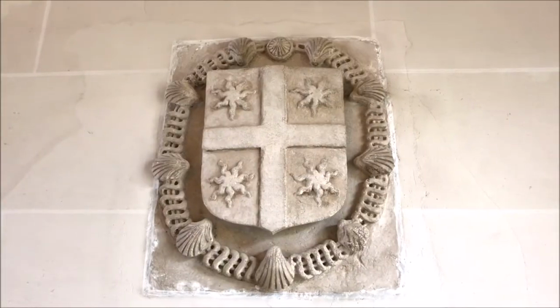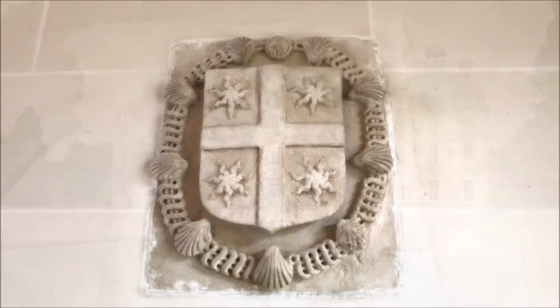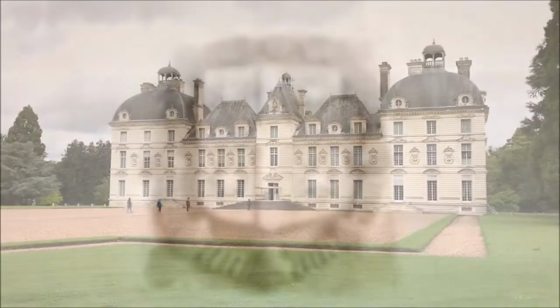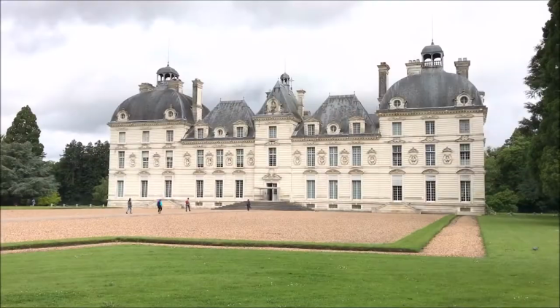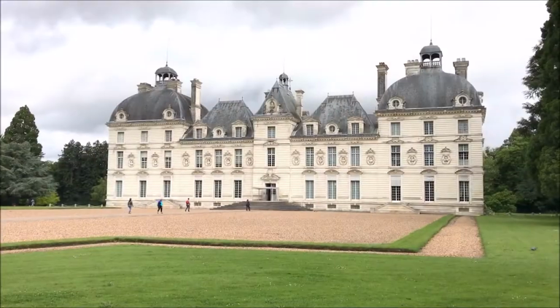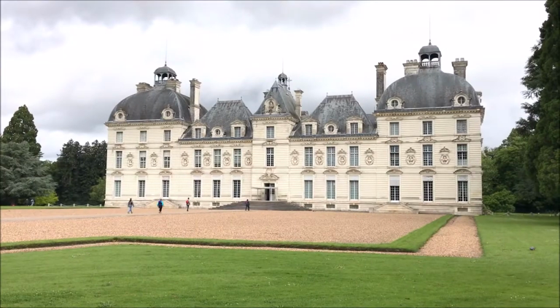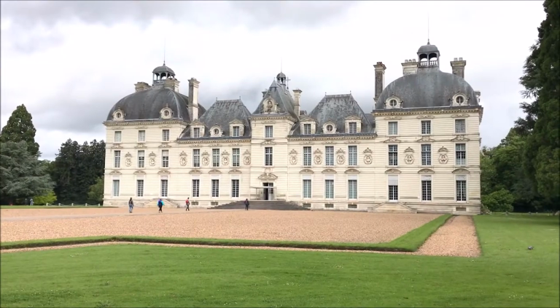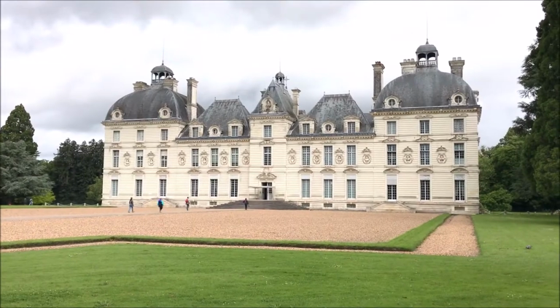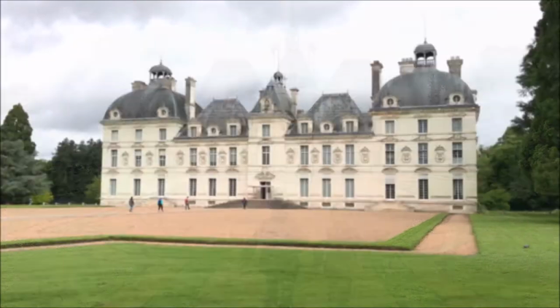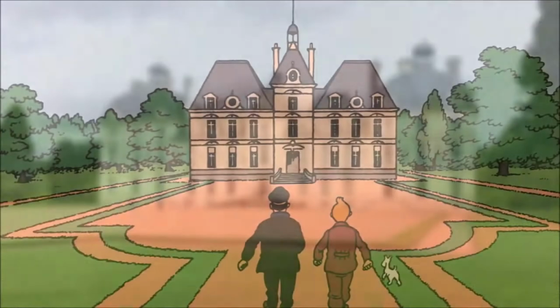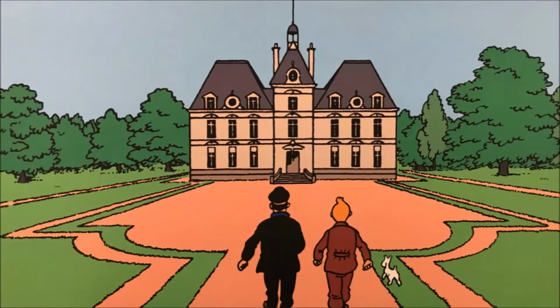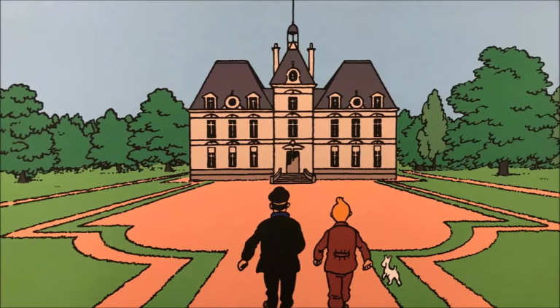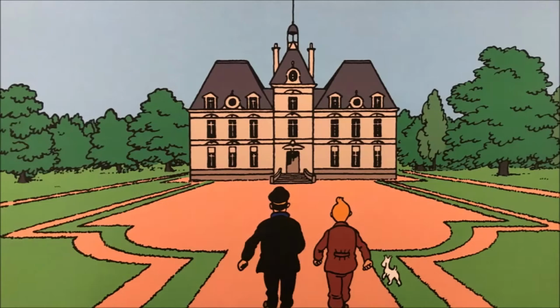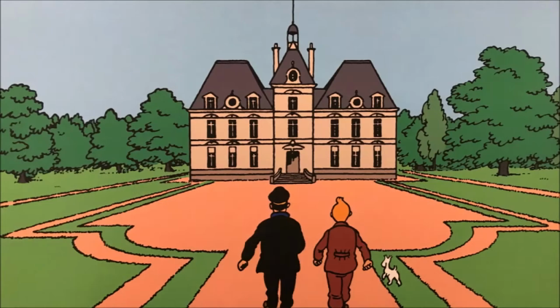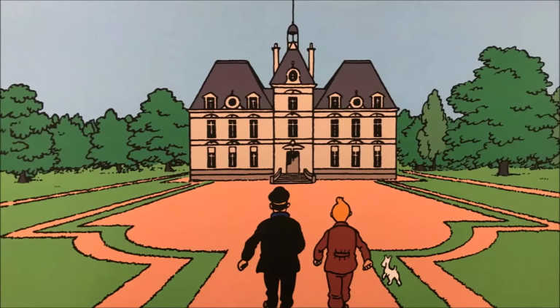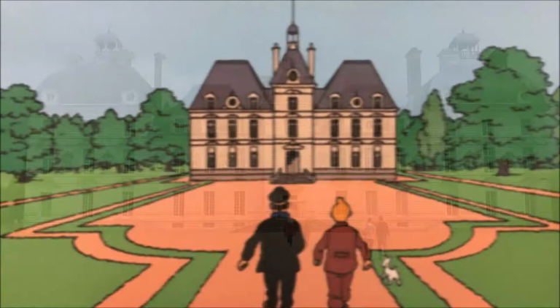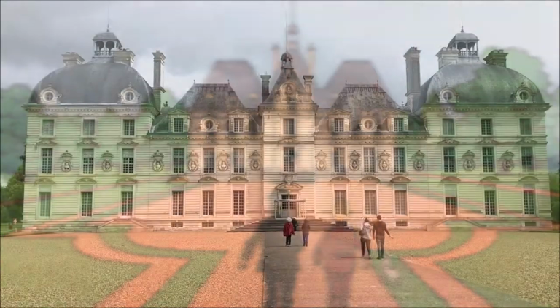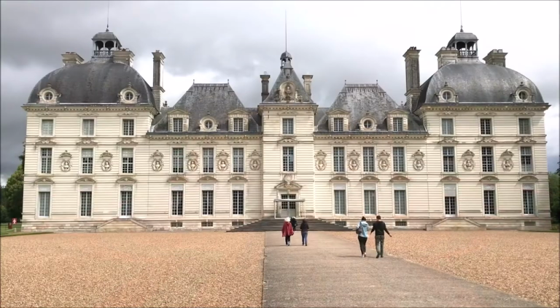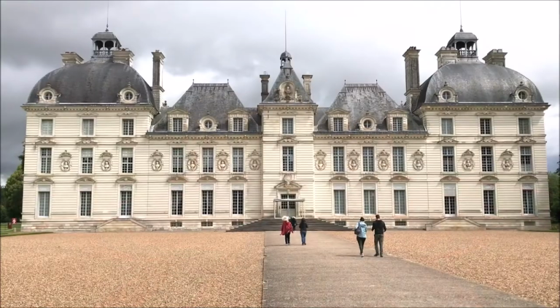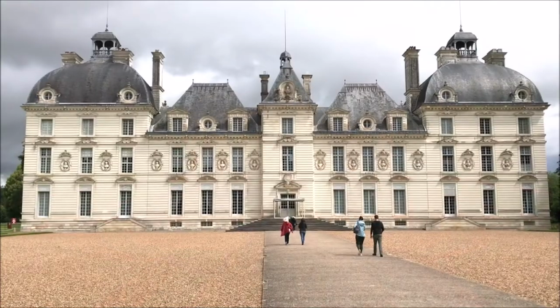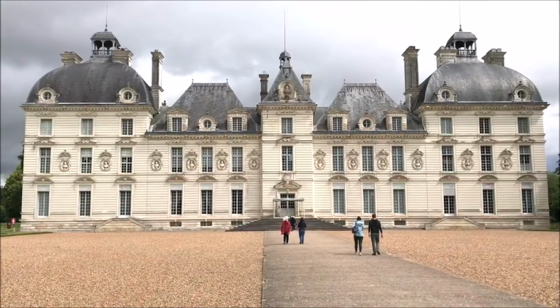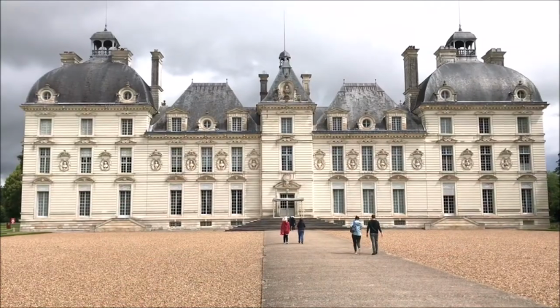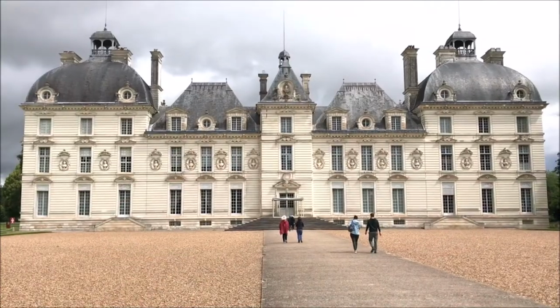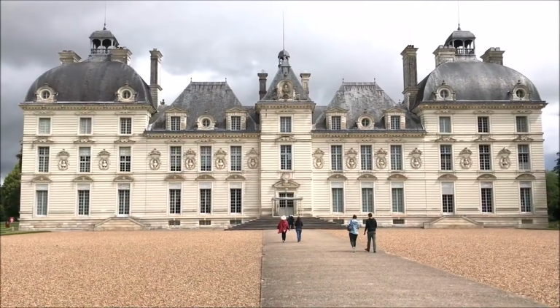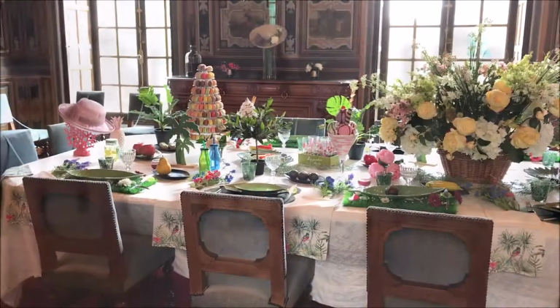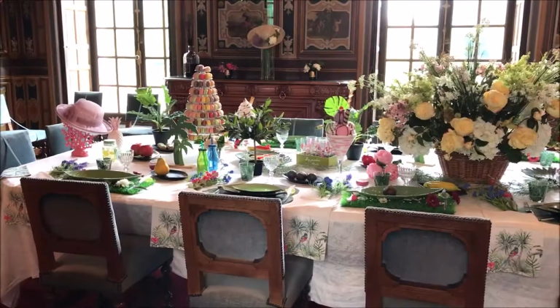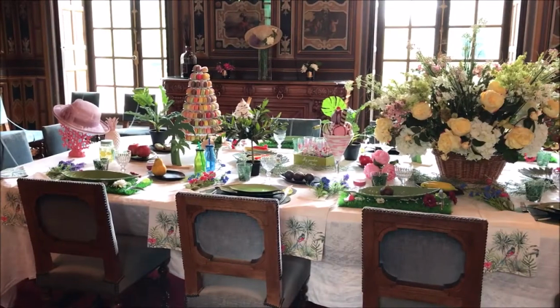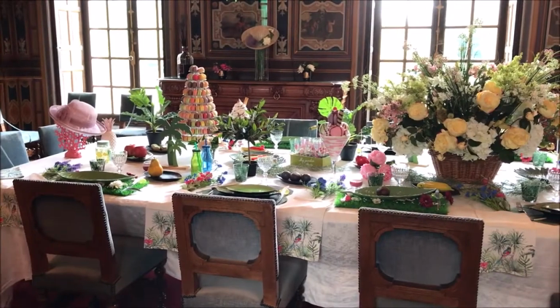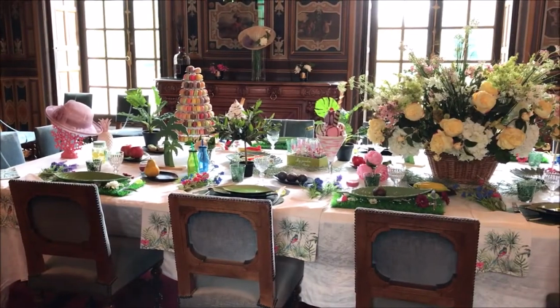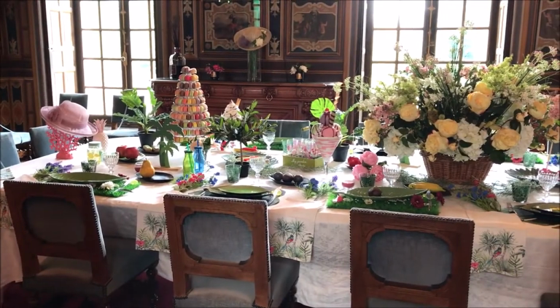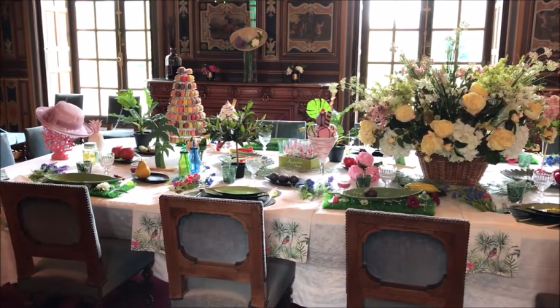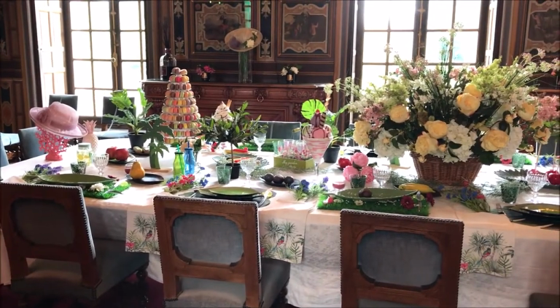The Chateau of Cheverny inspired cartoonist Hergé to design Tintin's Marlinspike Hall. It looks just like Cheverny but without the side wing.